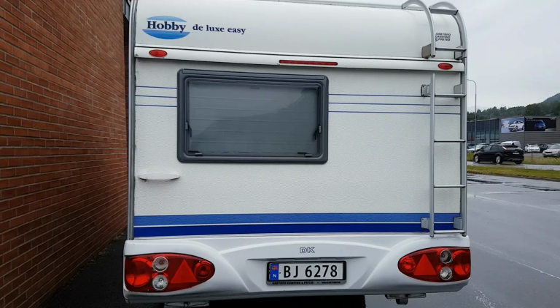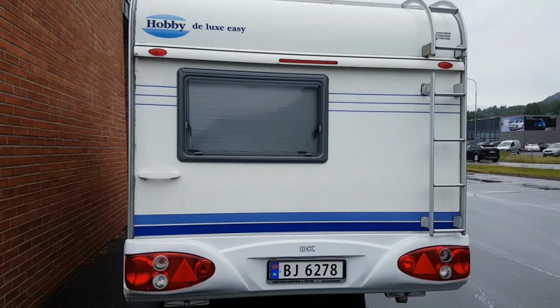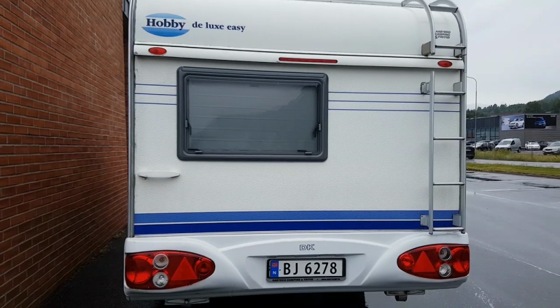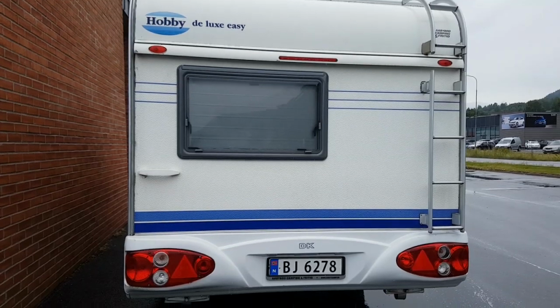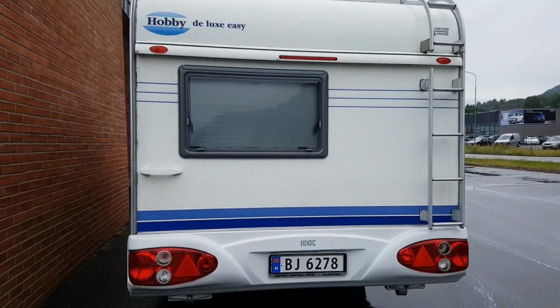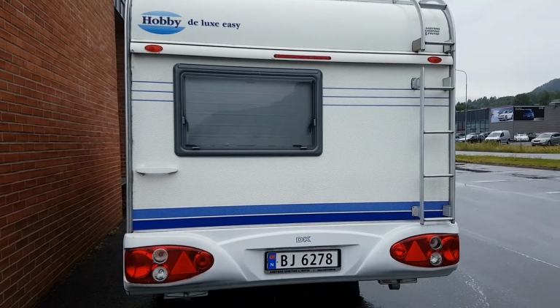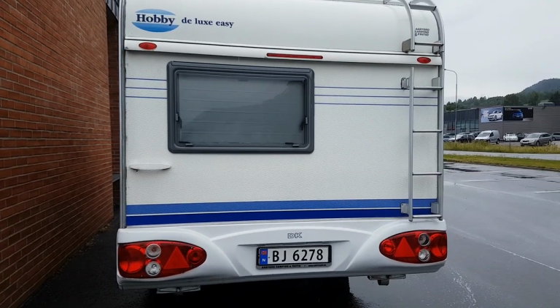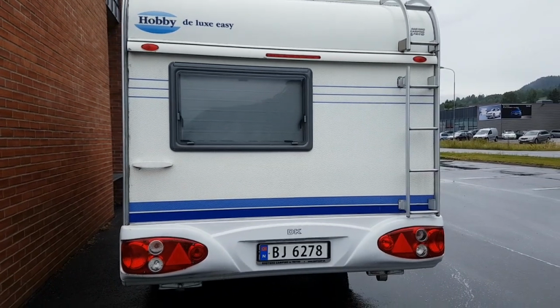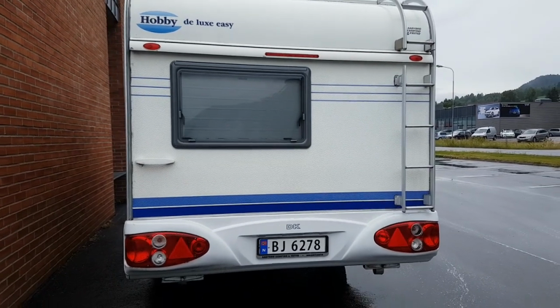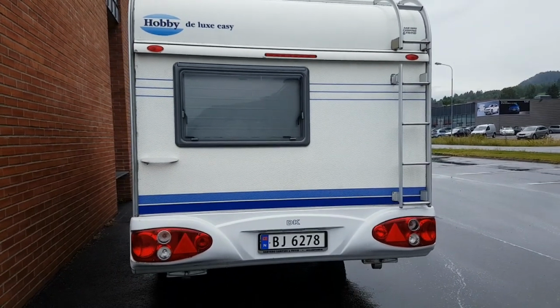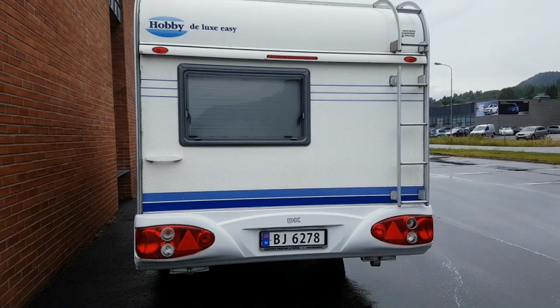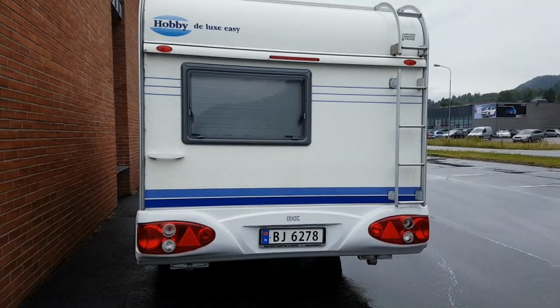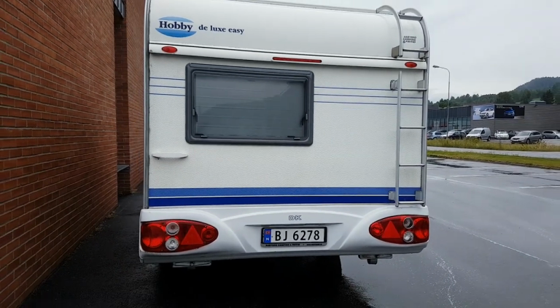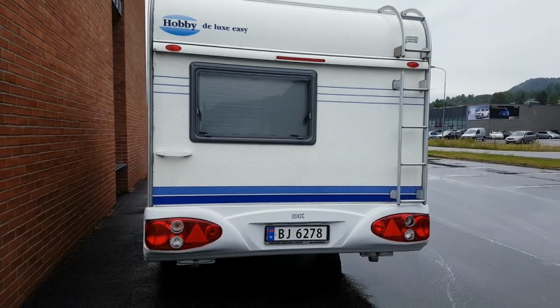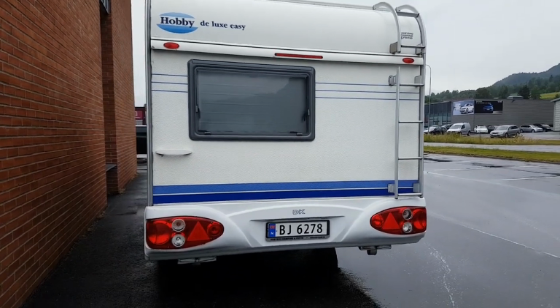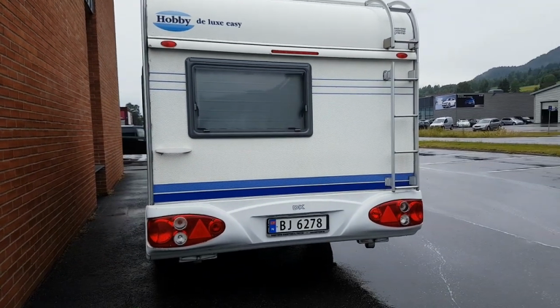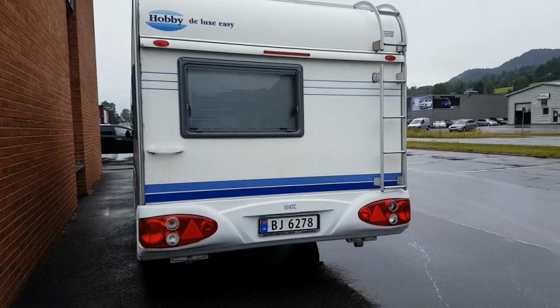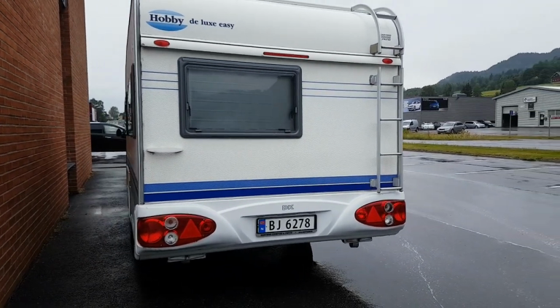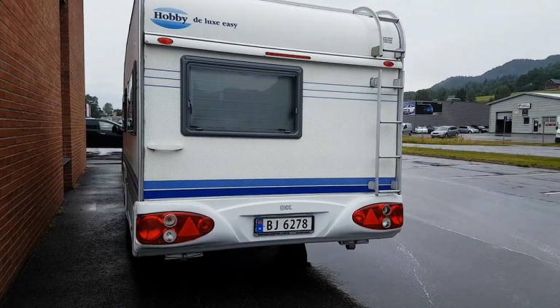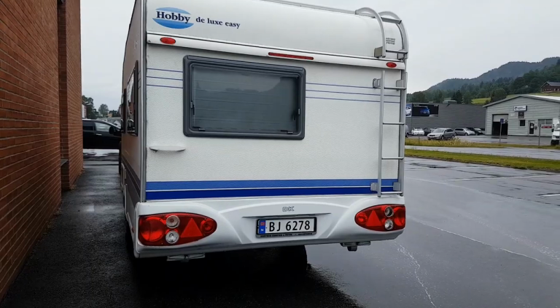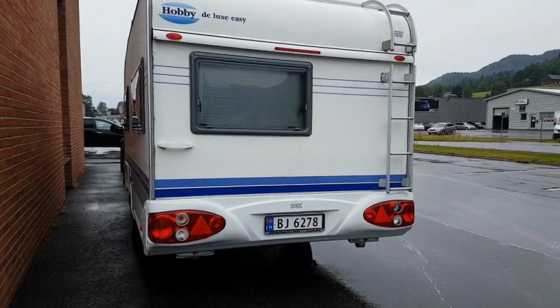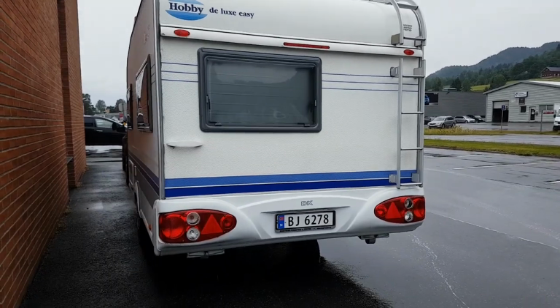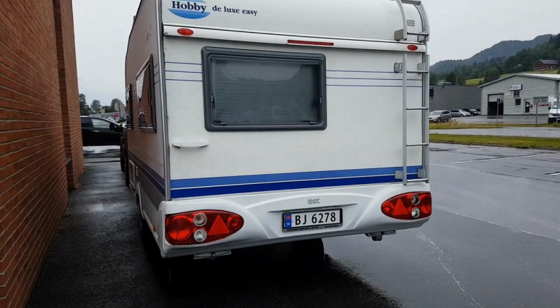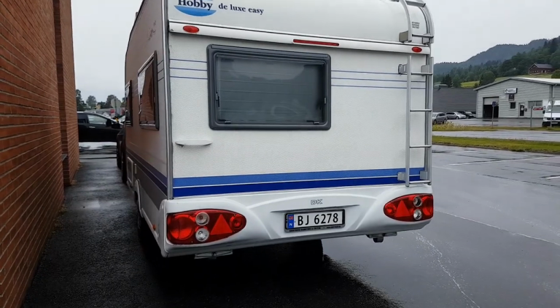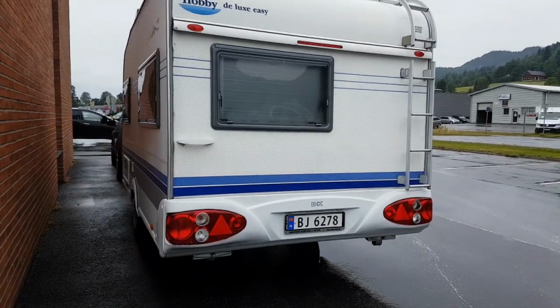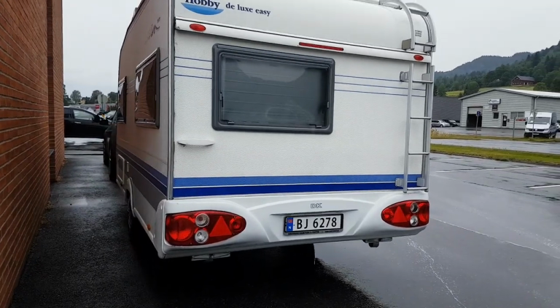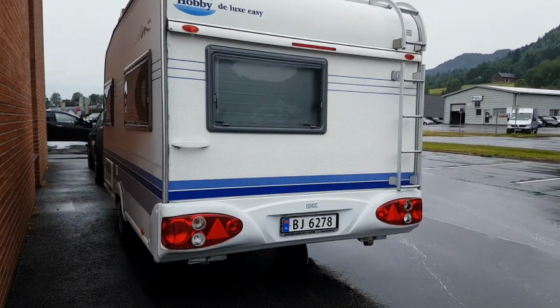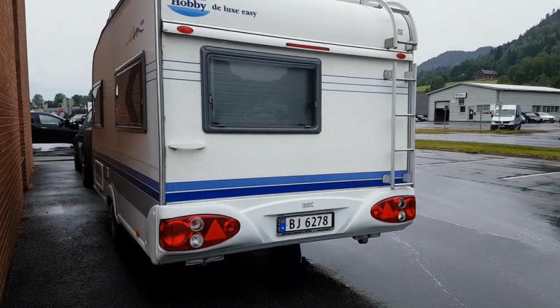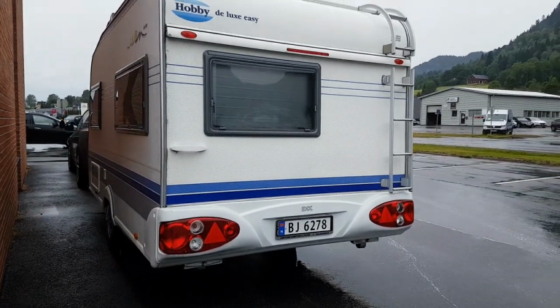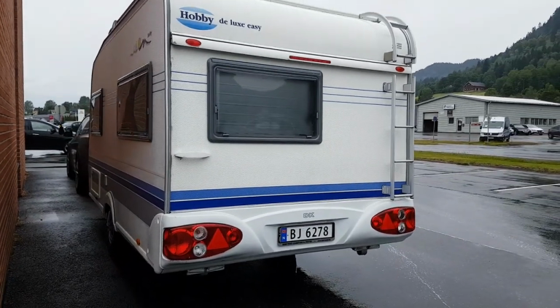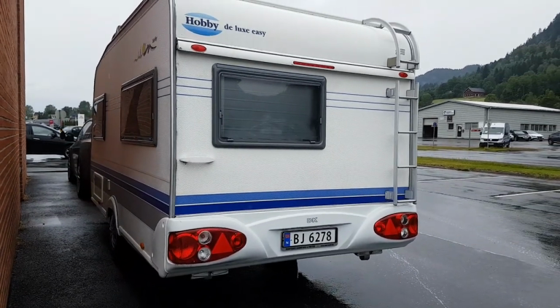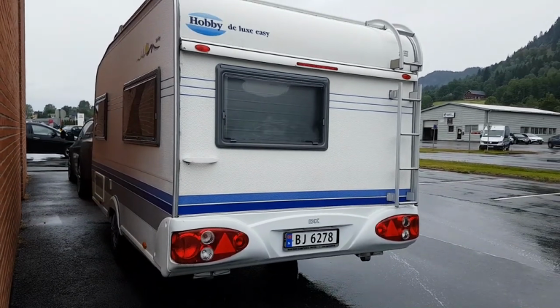Here is the caravan now with Norwegian license plates.